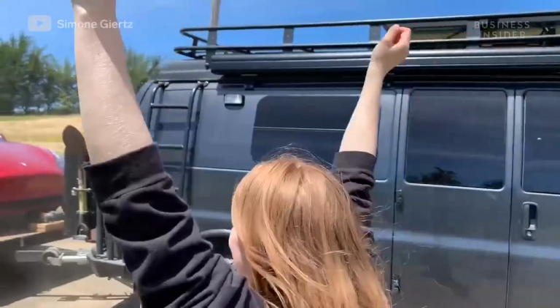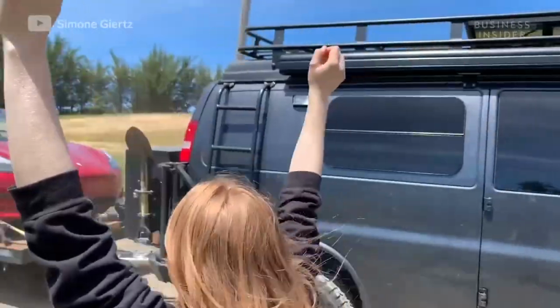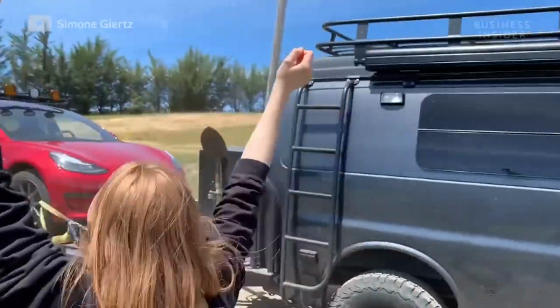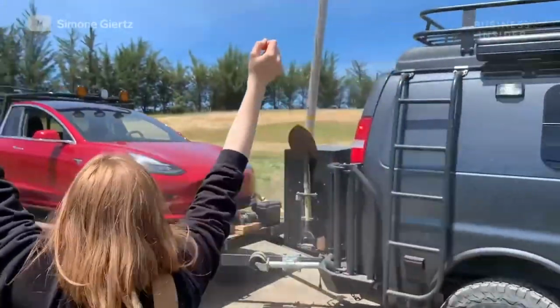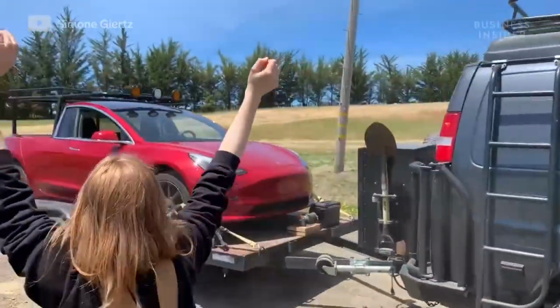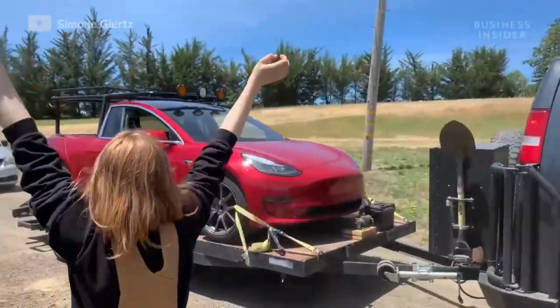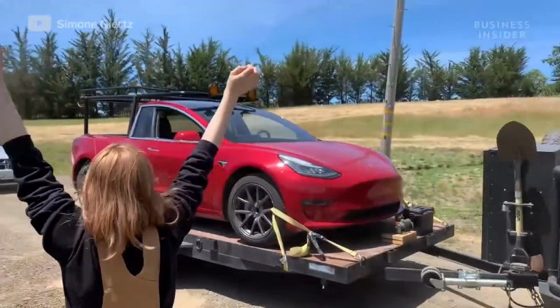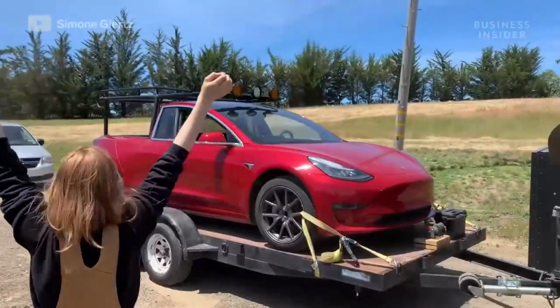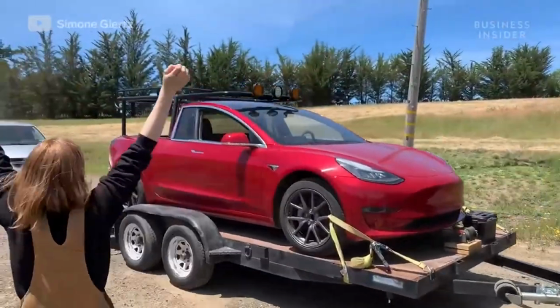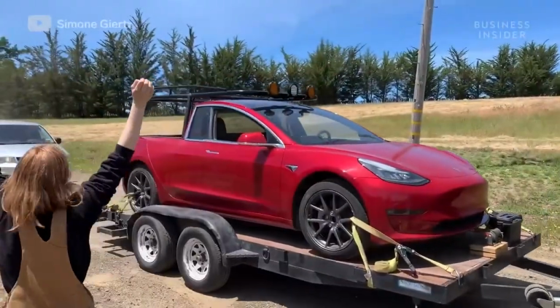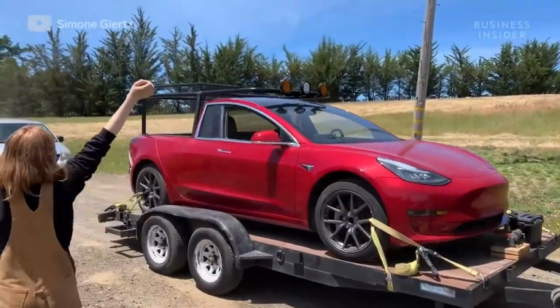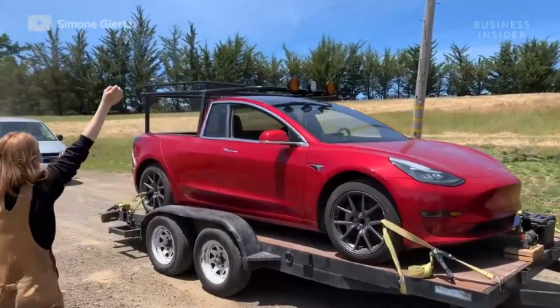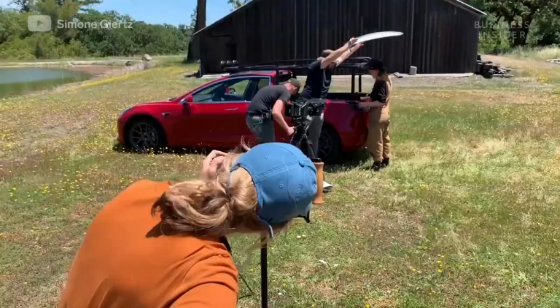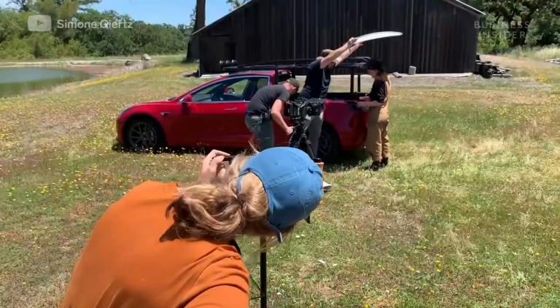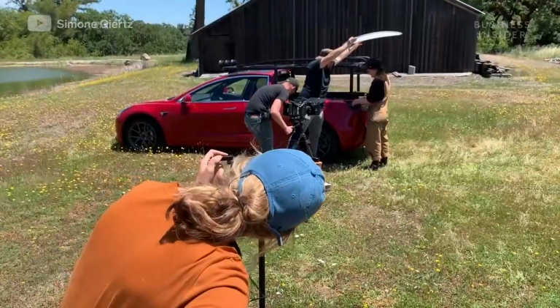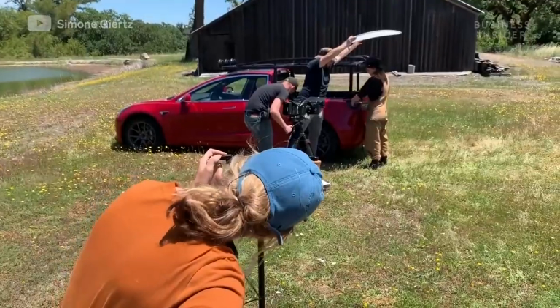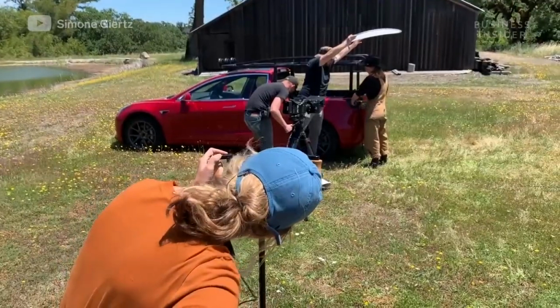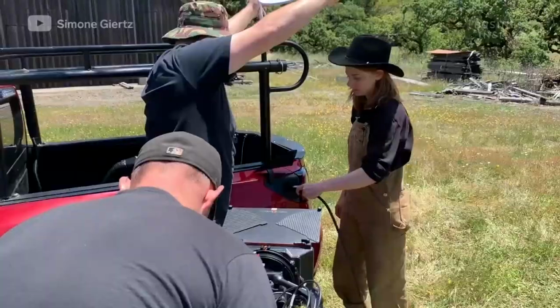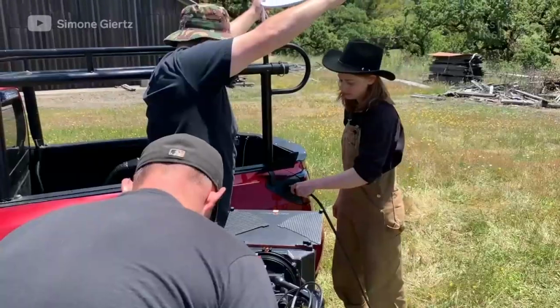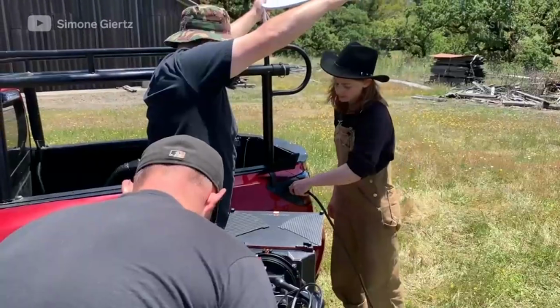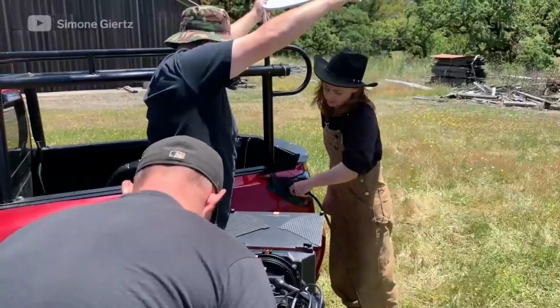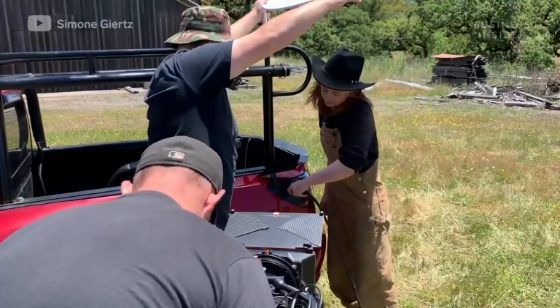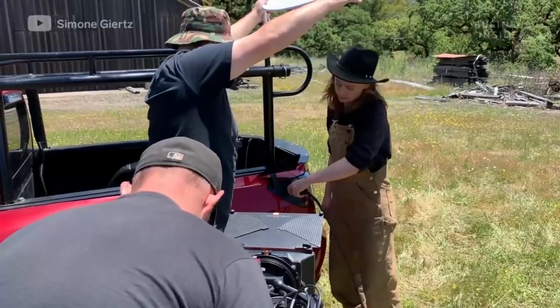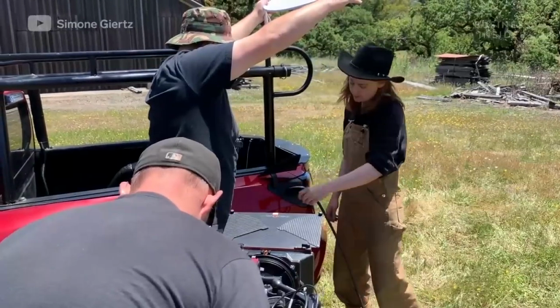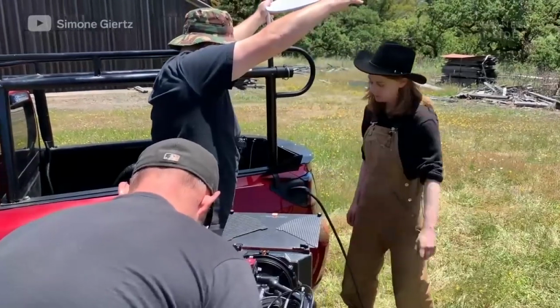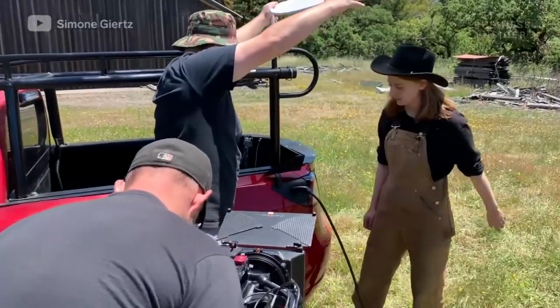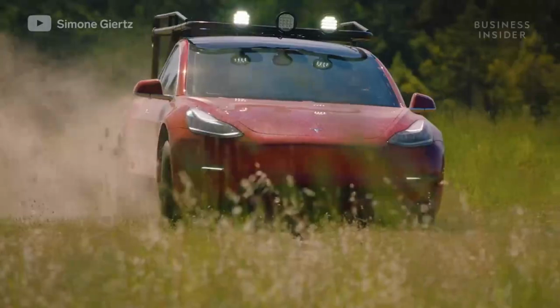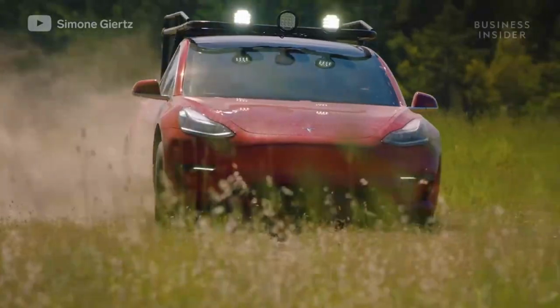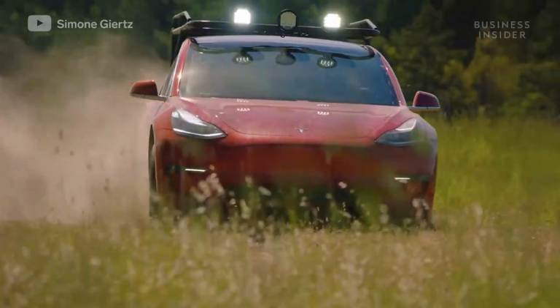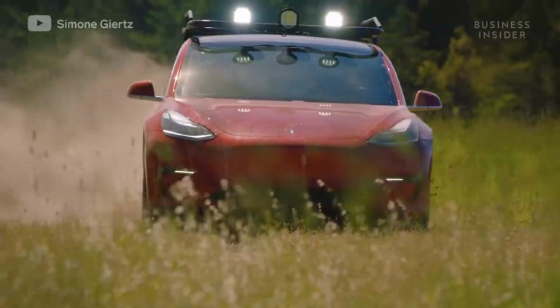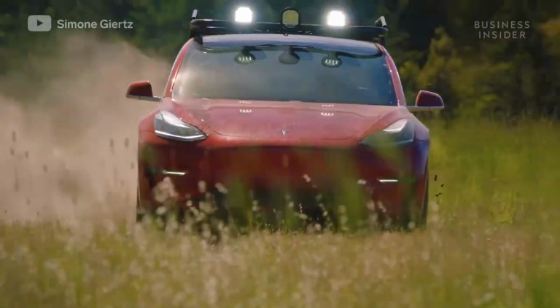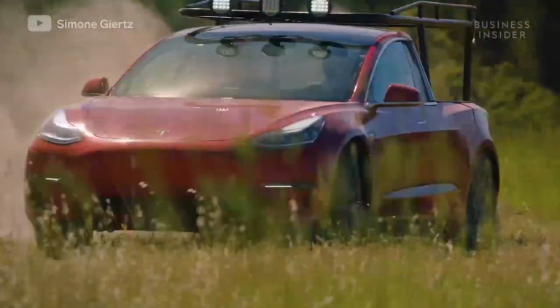The team finished Truckla just in time for the car commercial they had scheduled to shoot with a professional film crew. The rest is history.